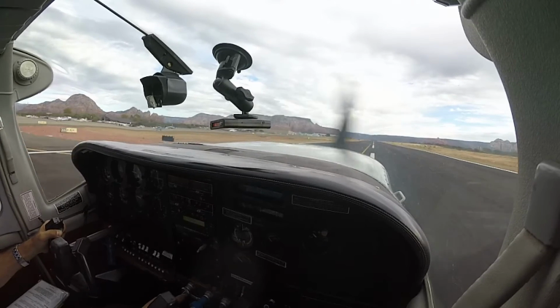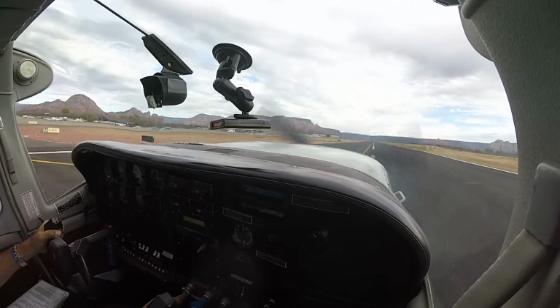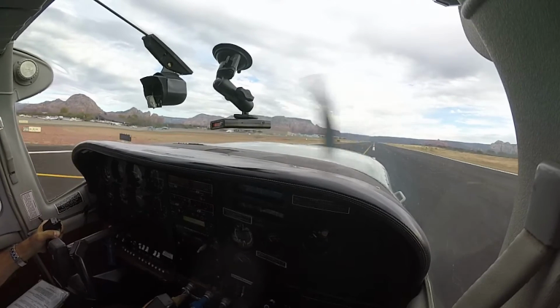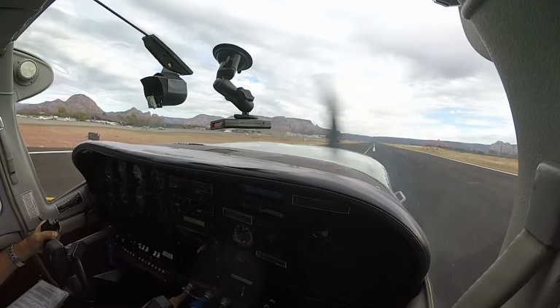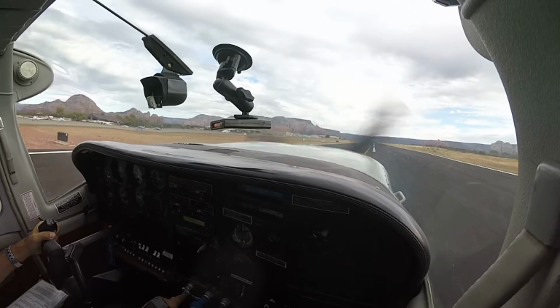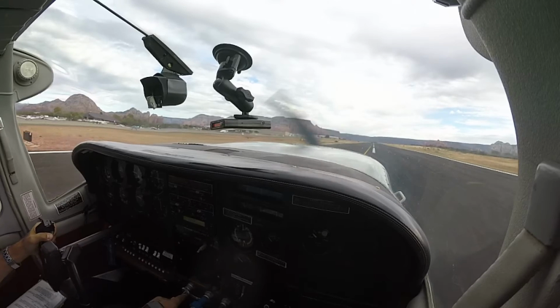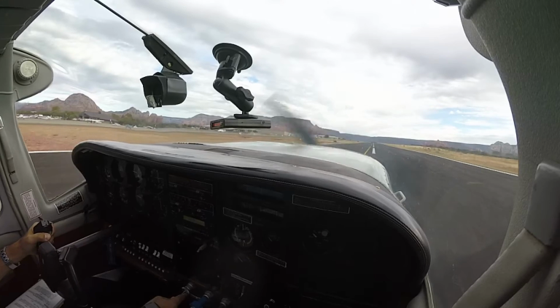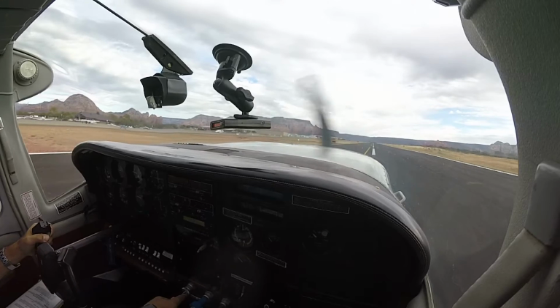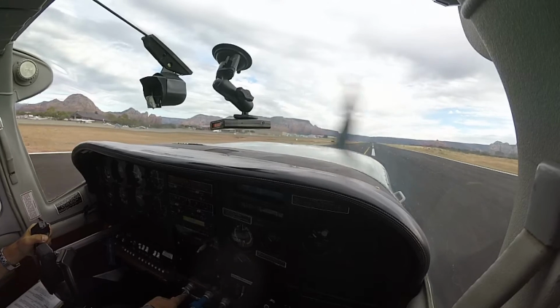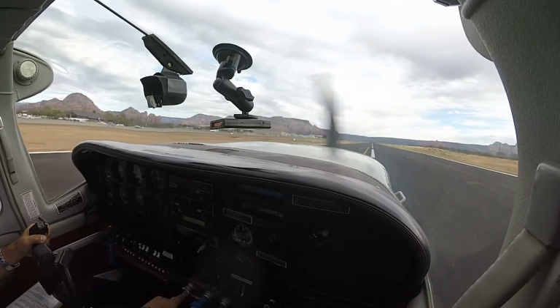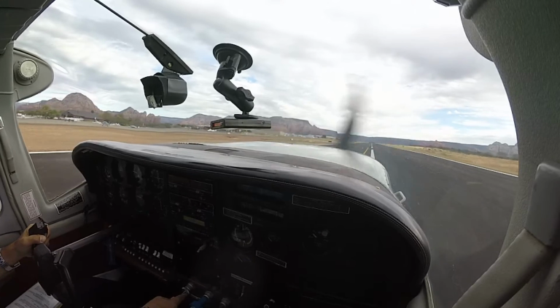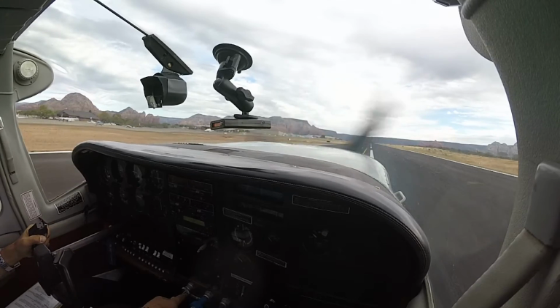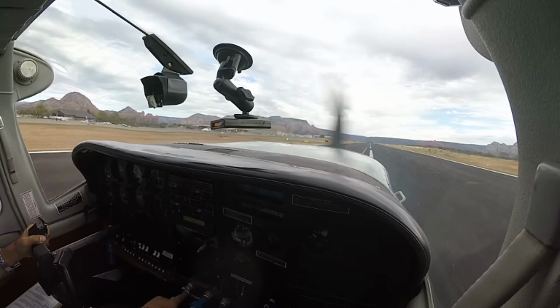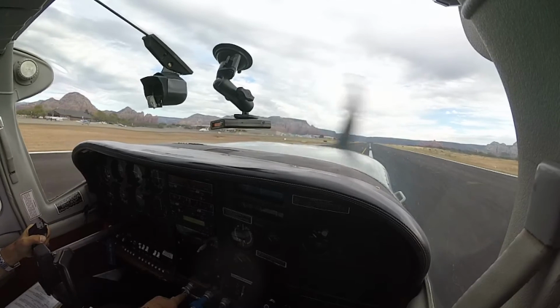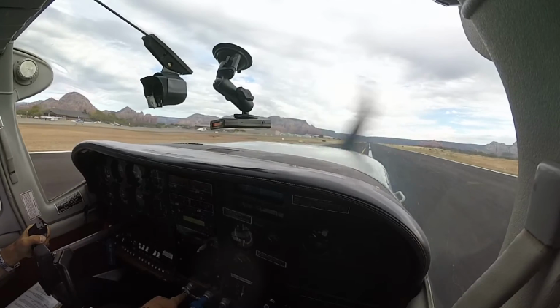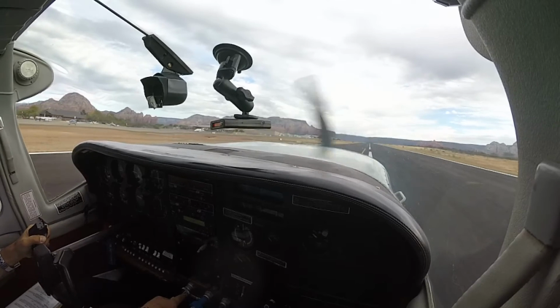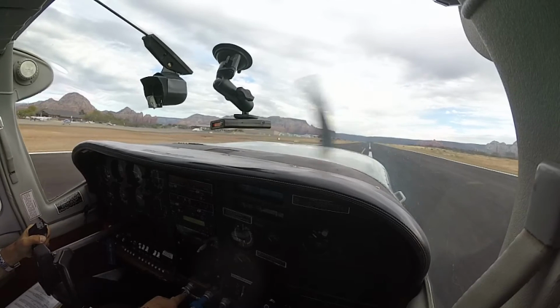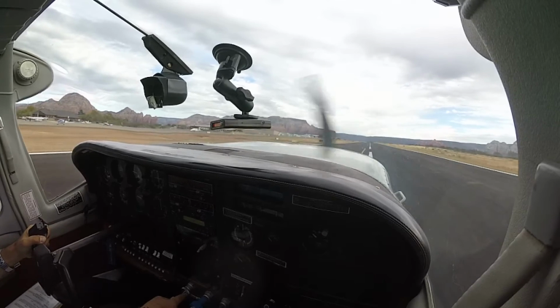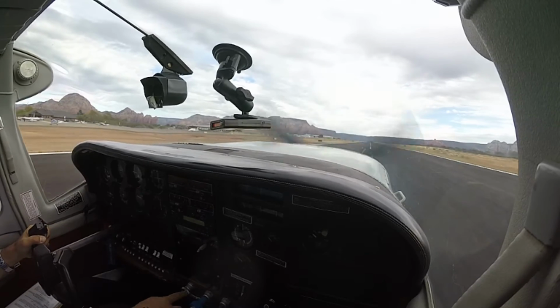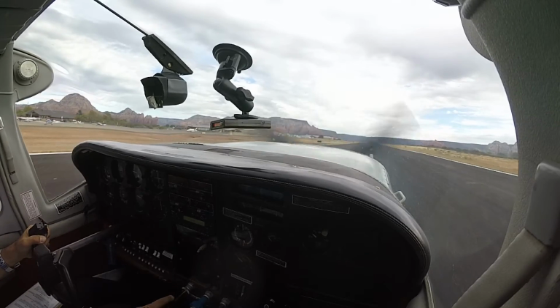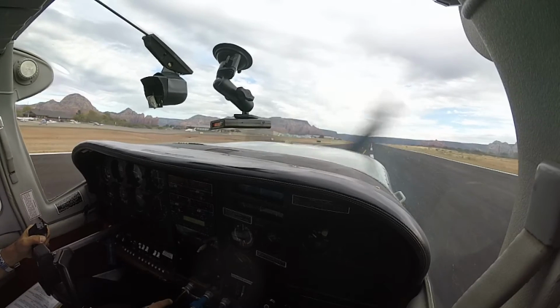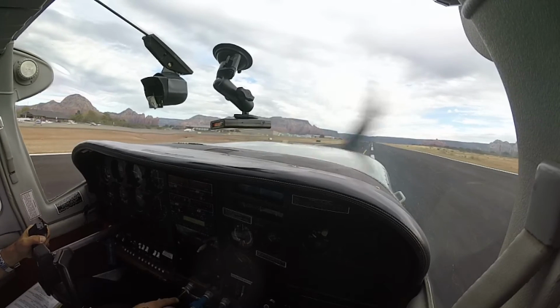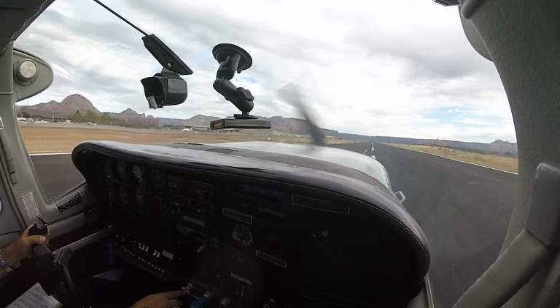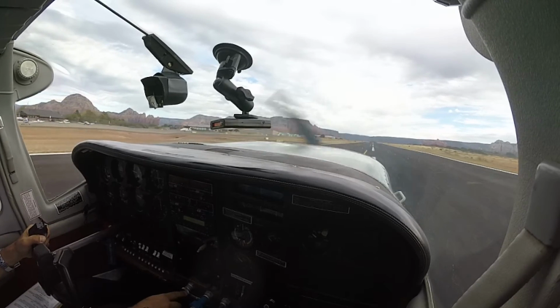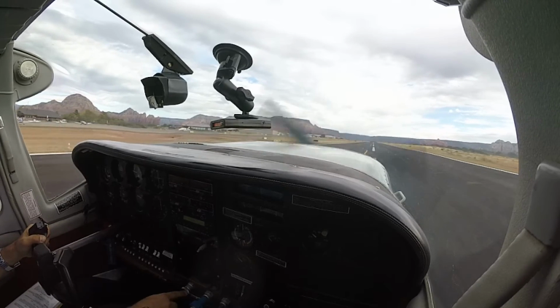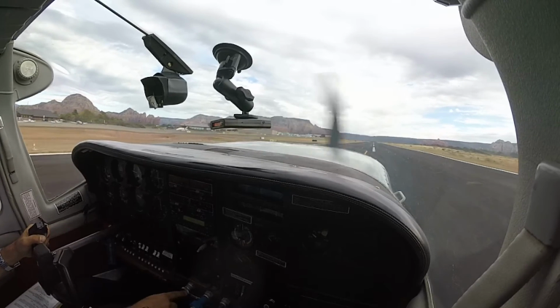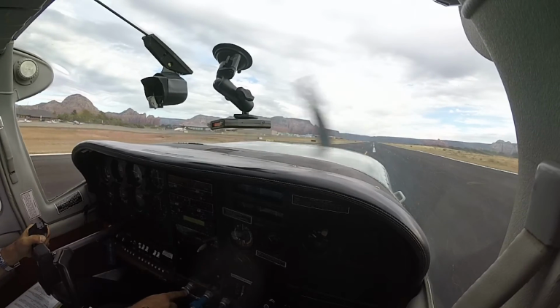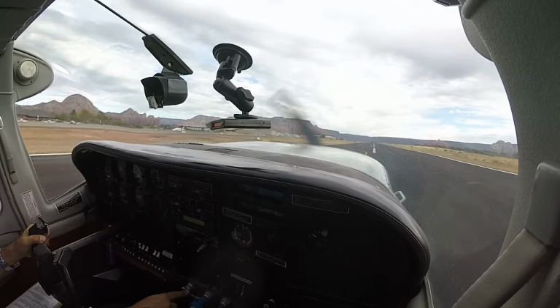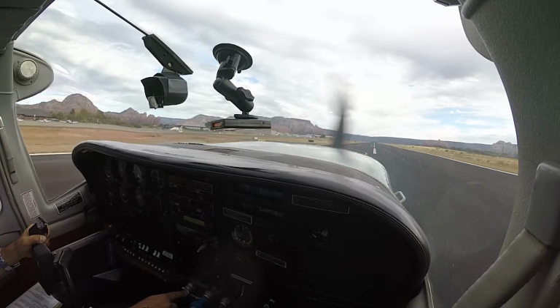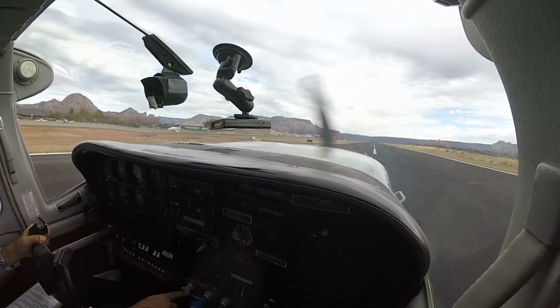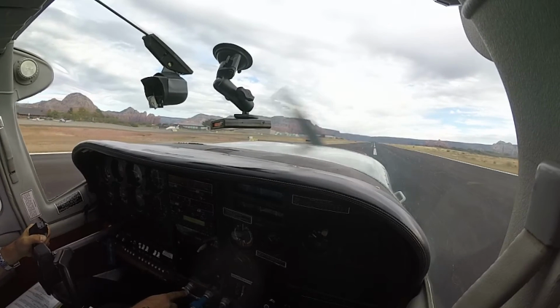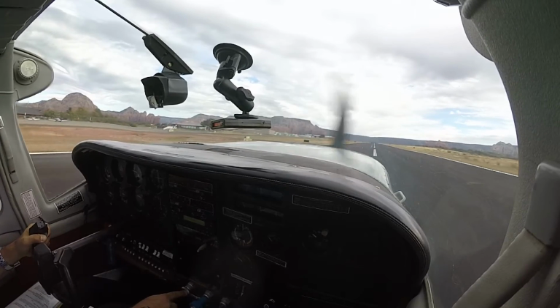Sedona traffic, helicopter Red Rock 6 is three and a half miles to the north, 5,500 for the SWT, Sedona.